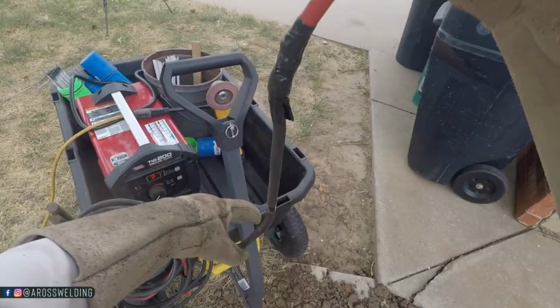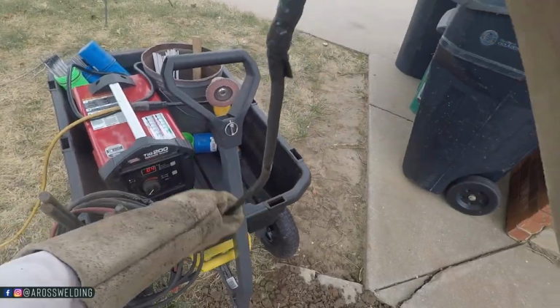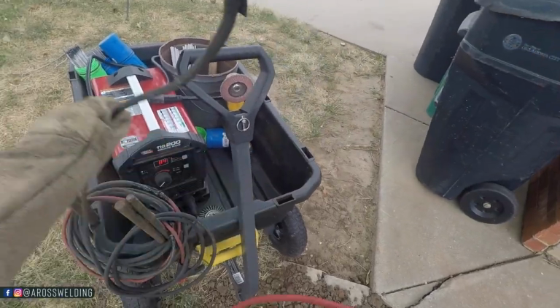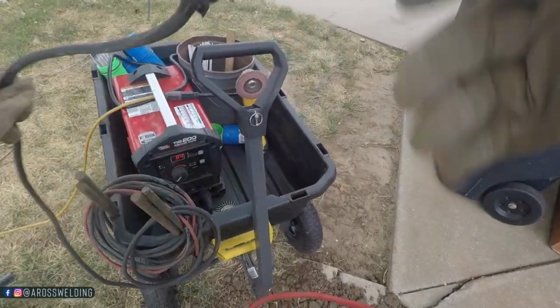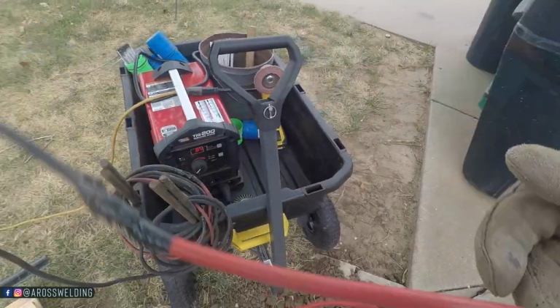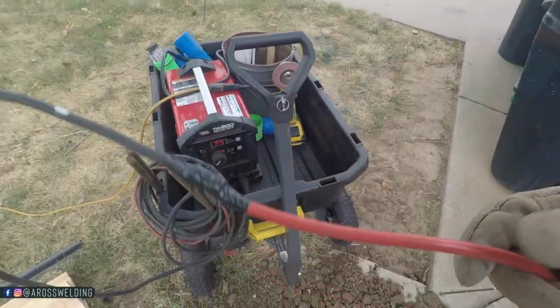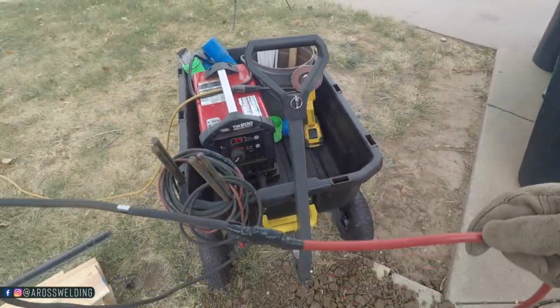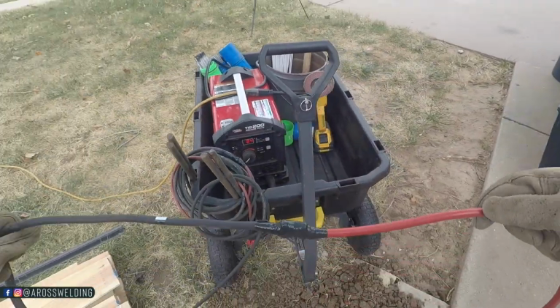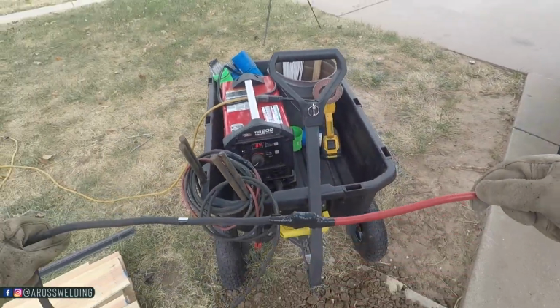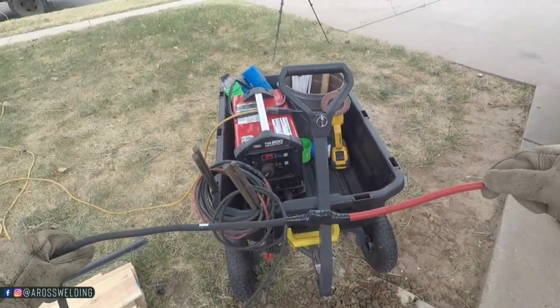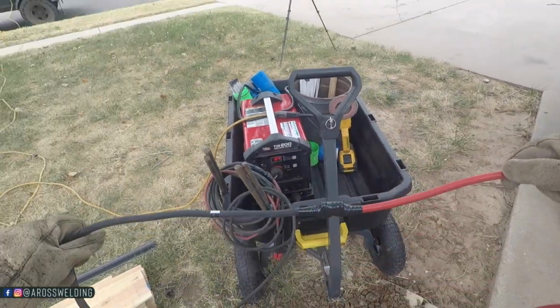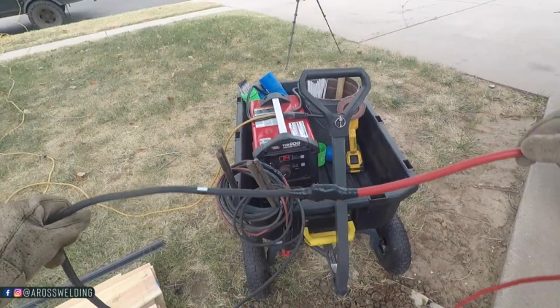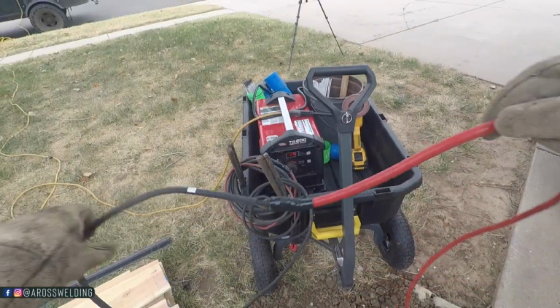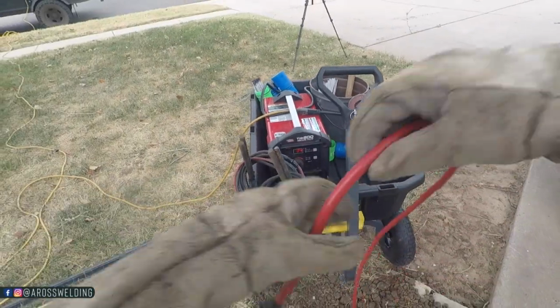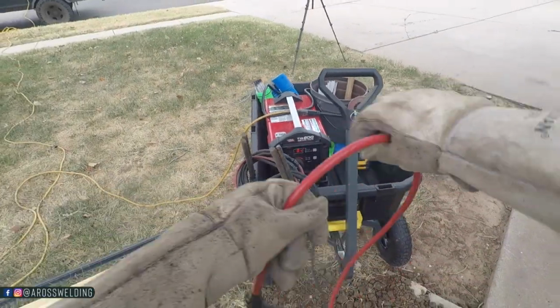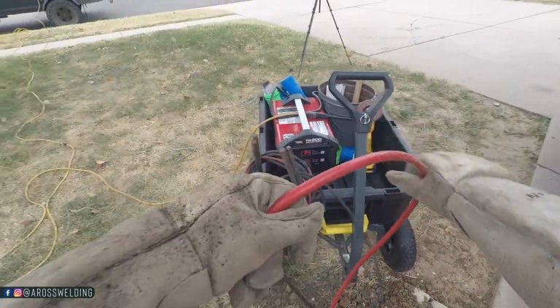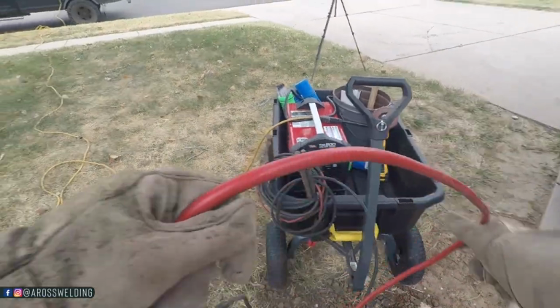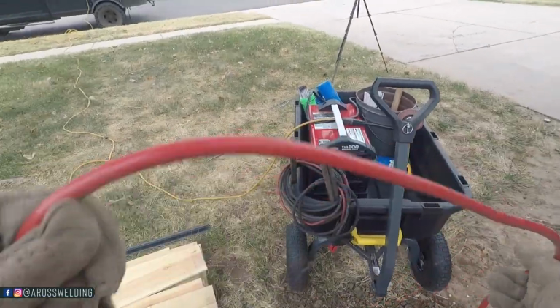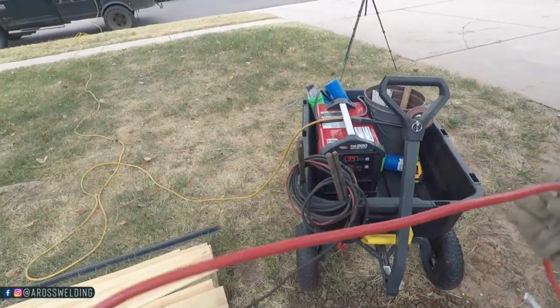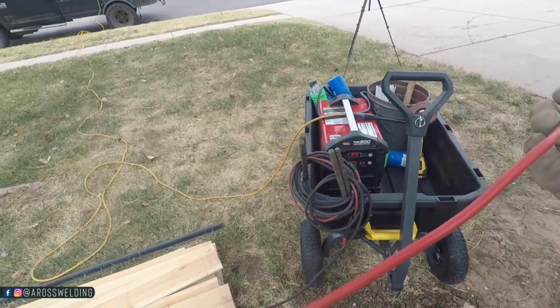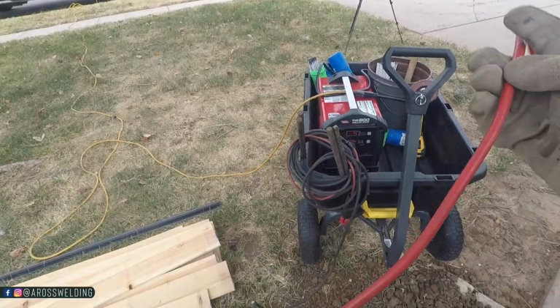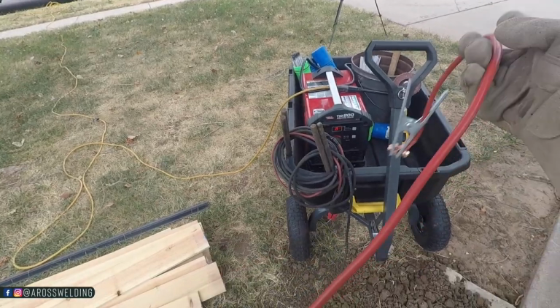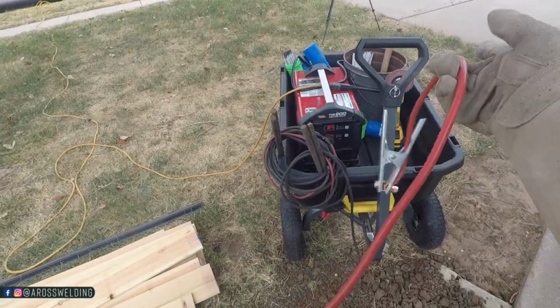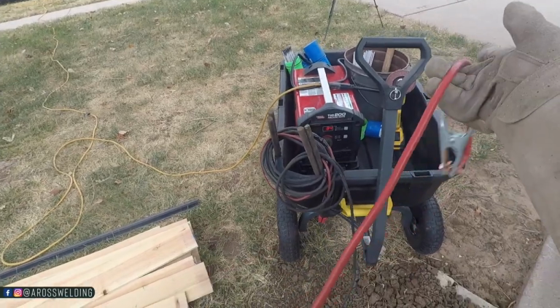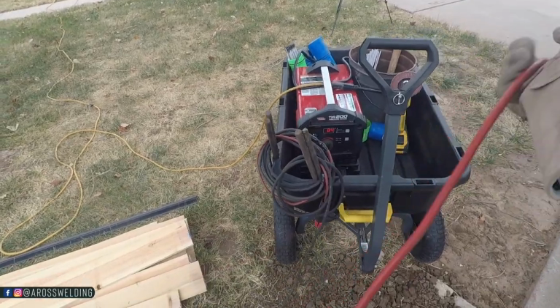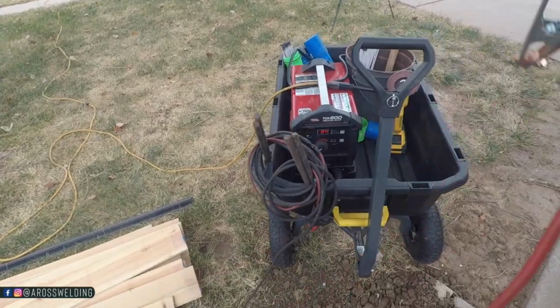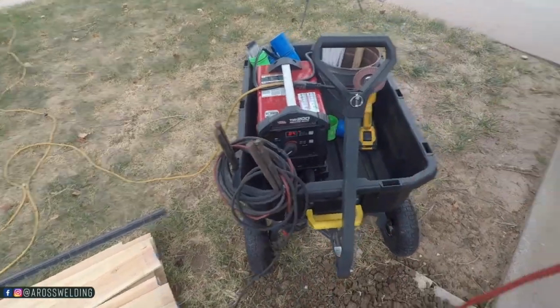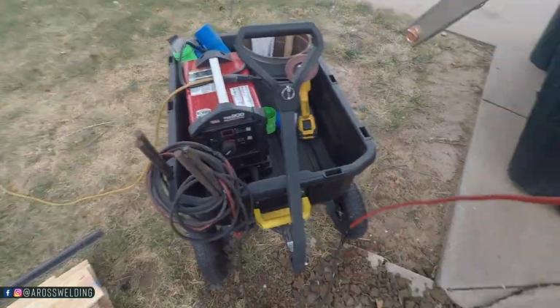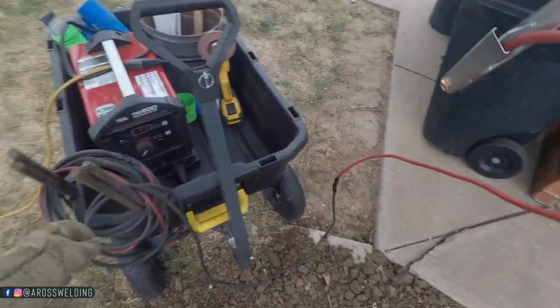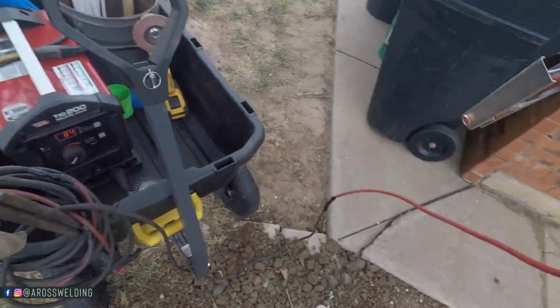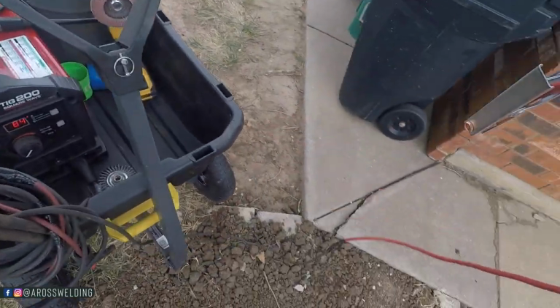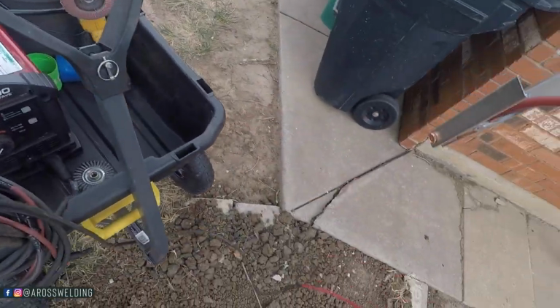I made my lead longer also — got a splice there — had some old cable laying around the shop.